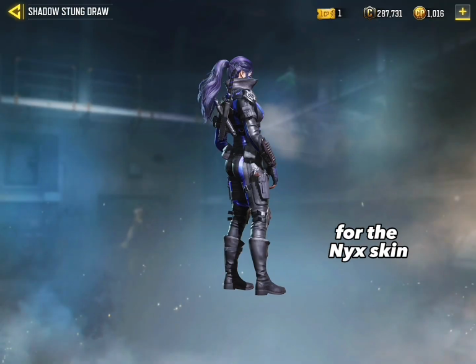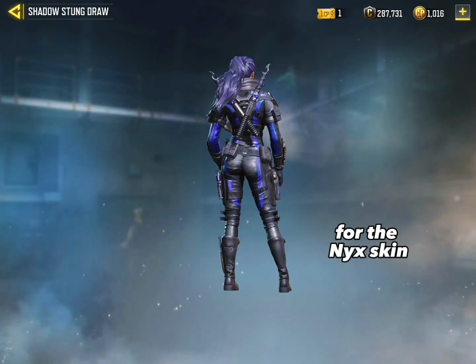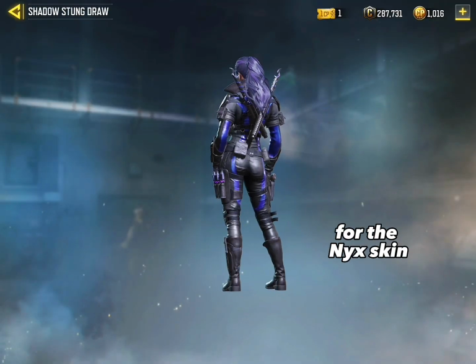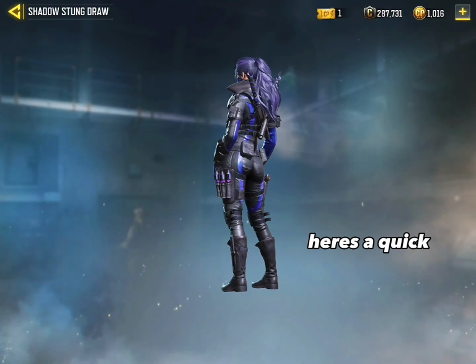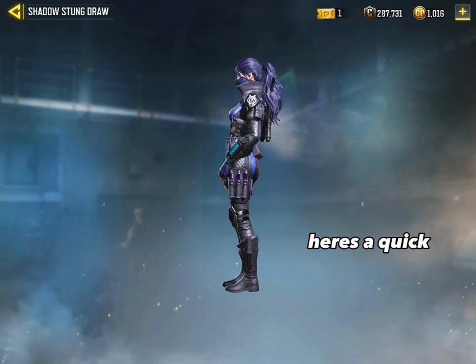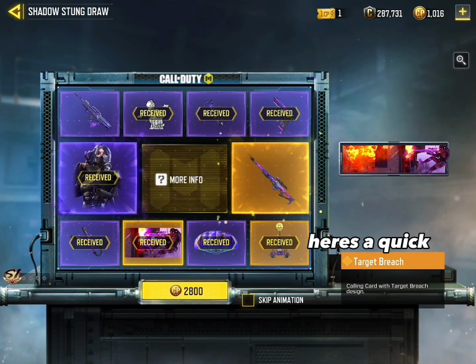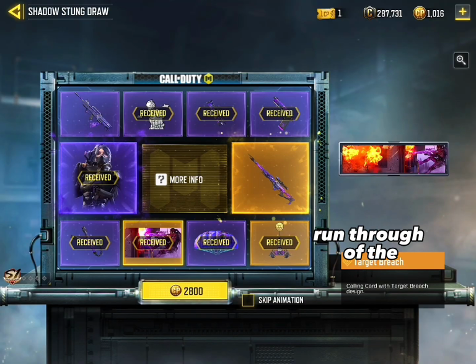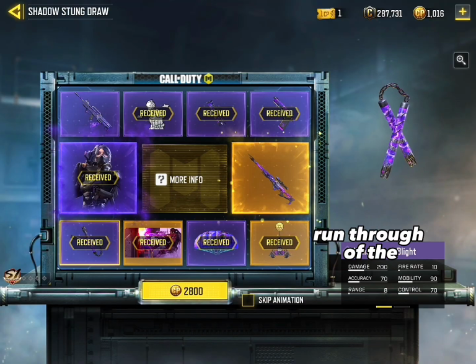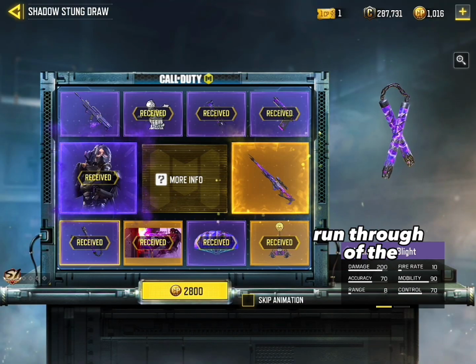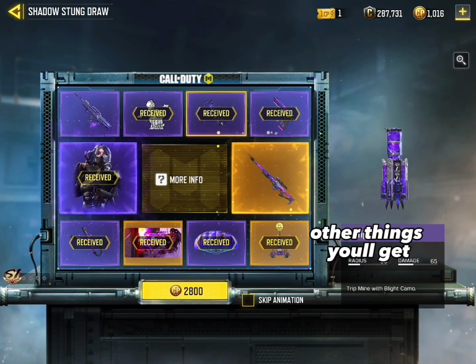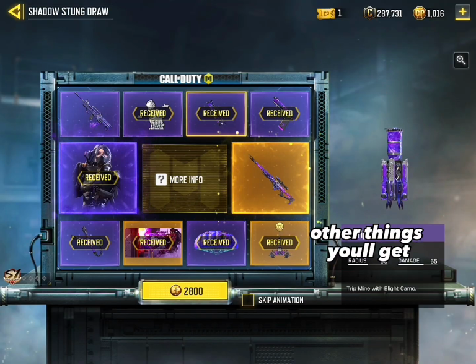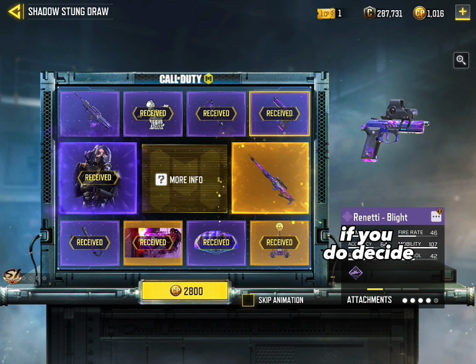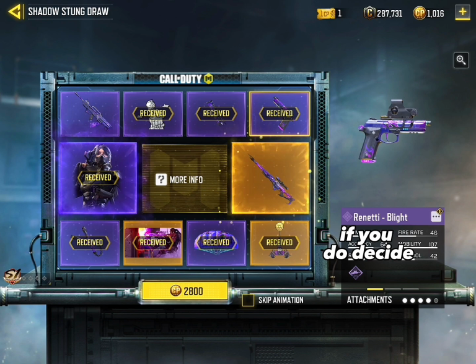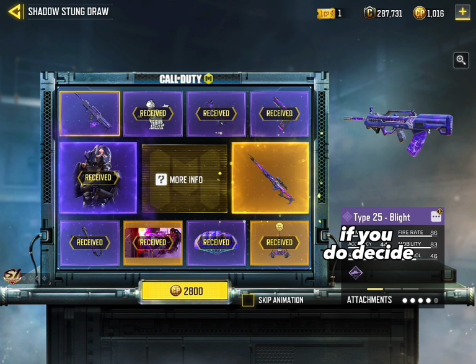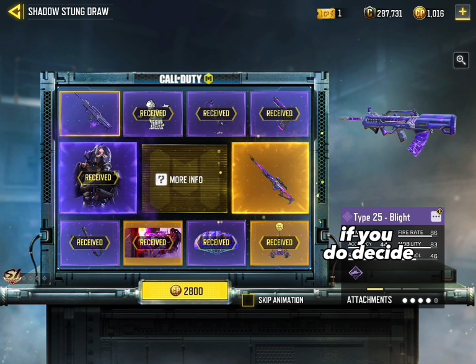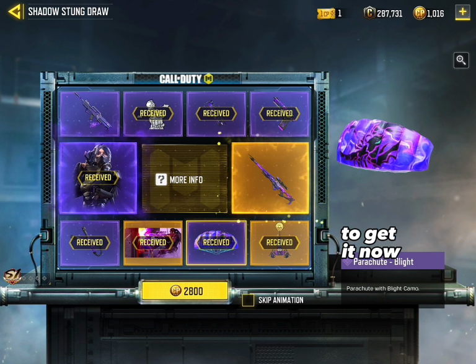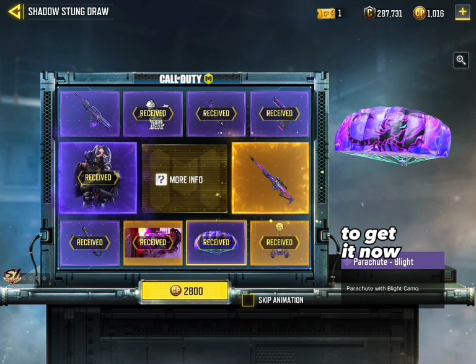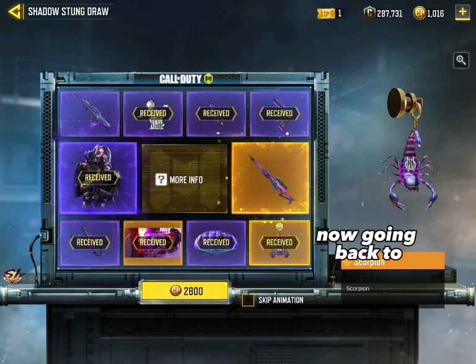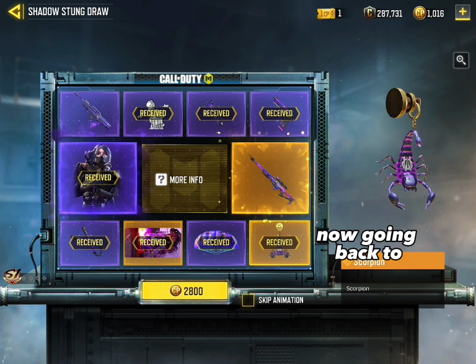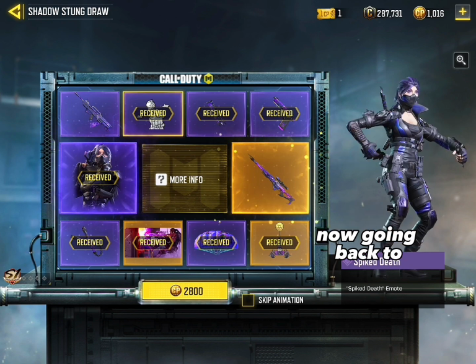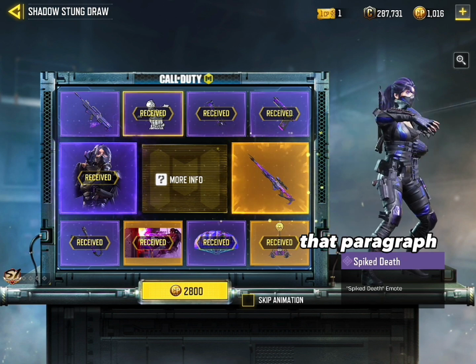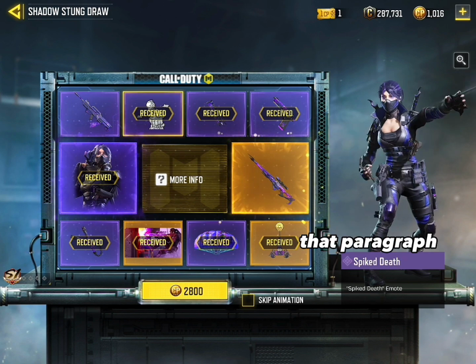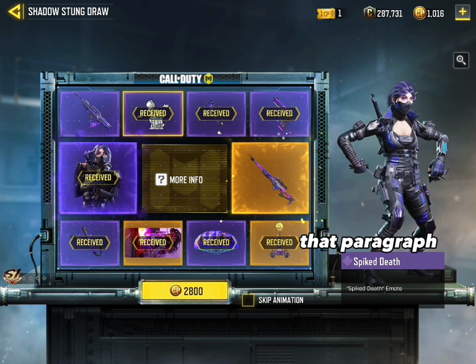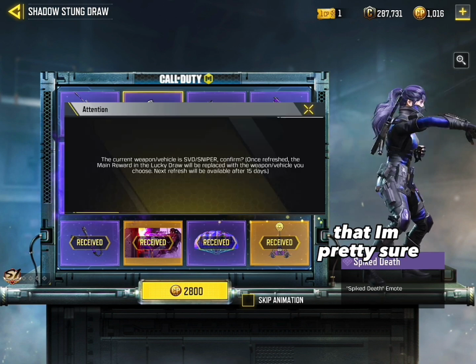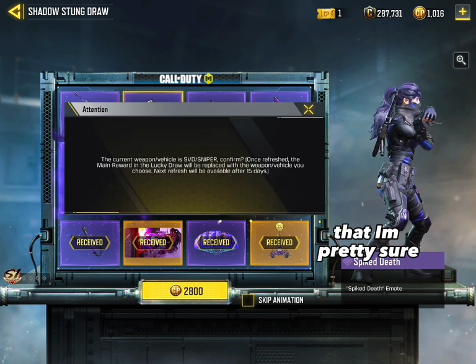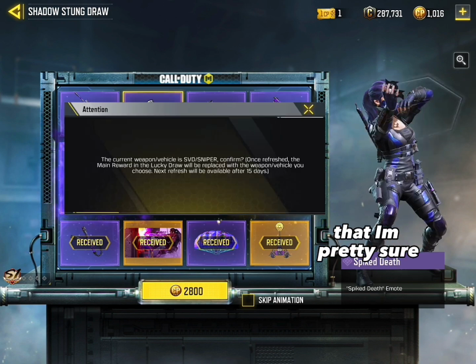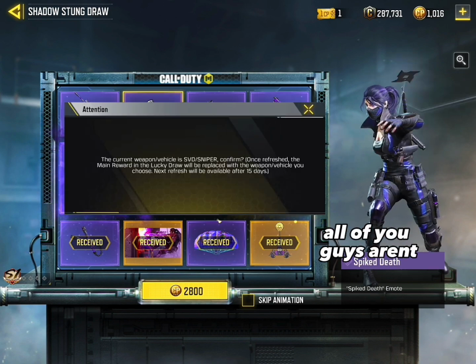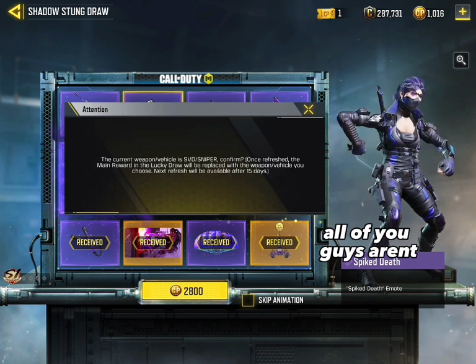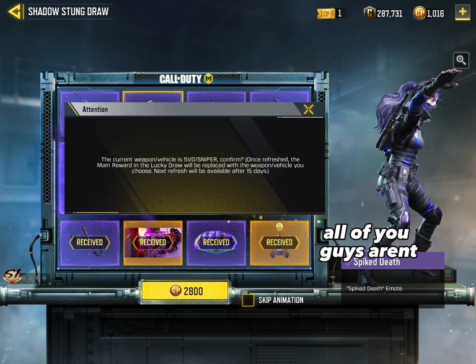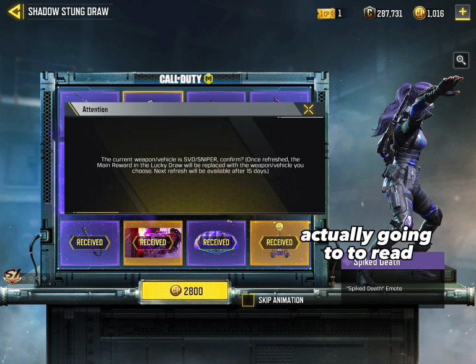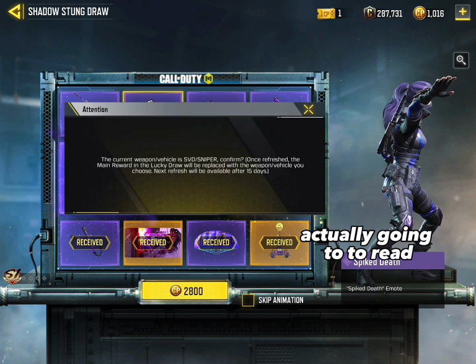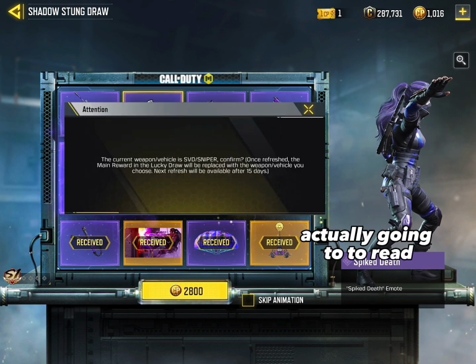And there's the SVD — I have pretty much the whole draw. I honestly got it for the Nyx skin. Here's a quick runthrough of the other things you'll get if you do decide to get it.